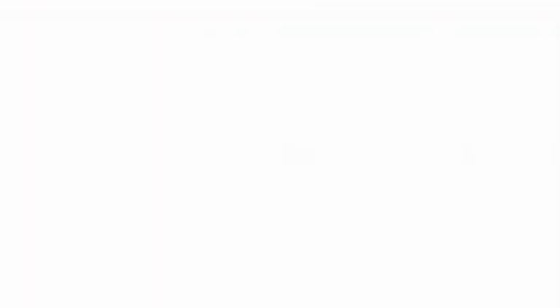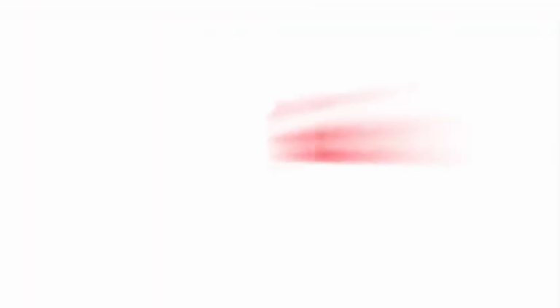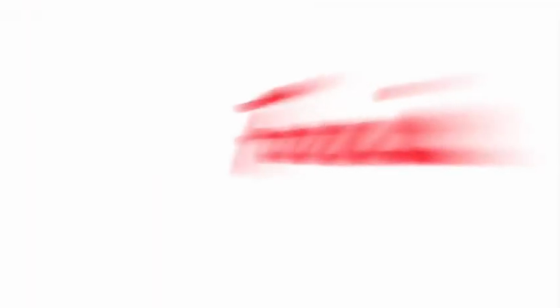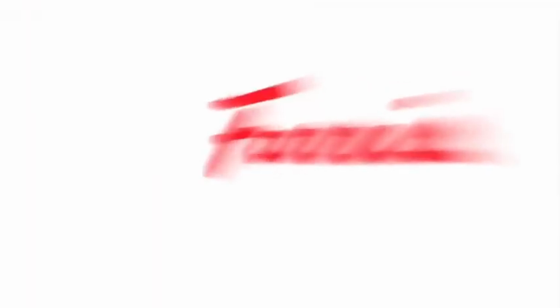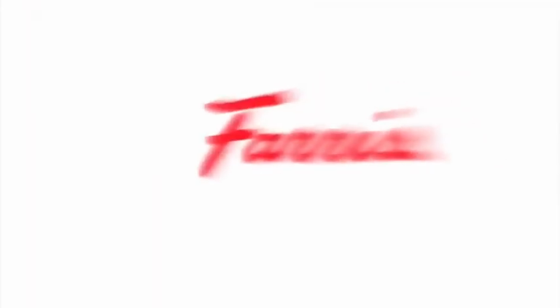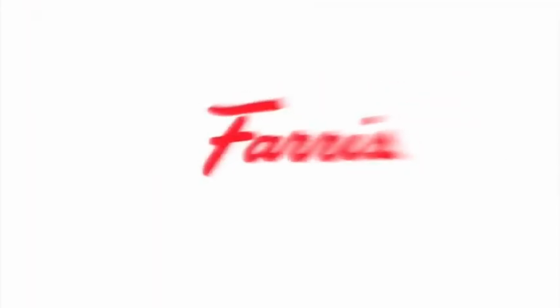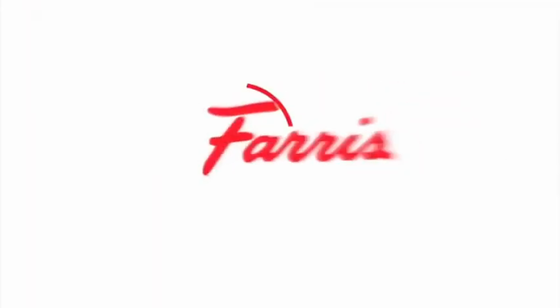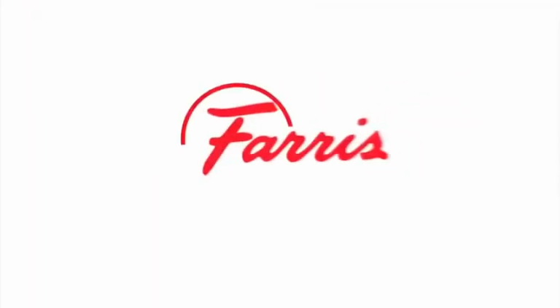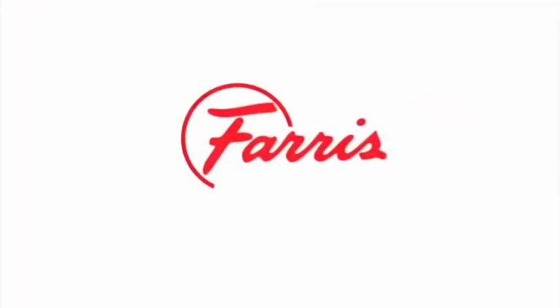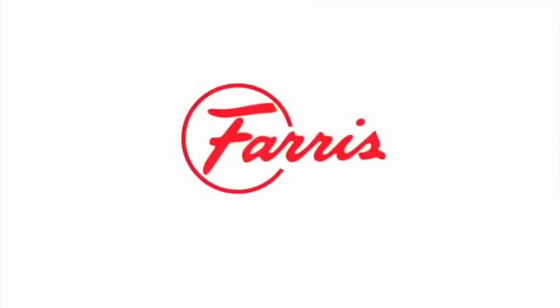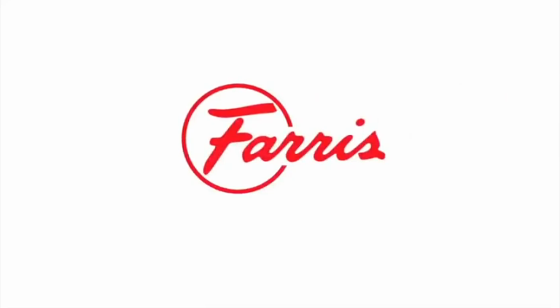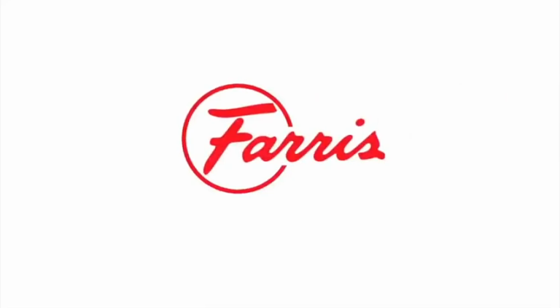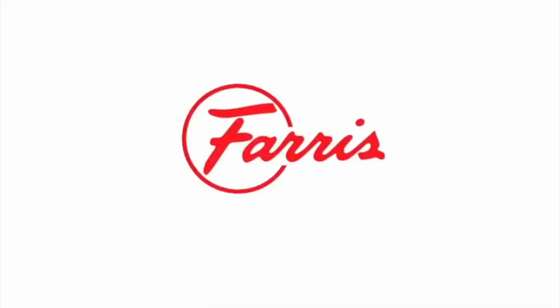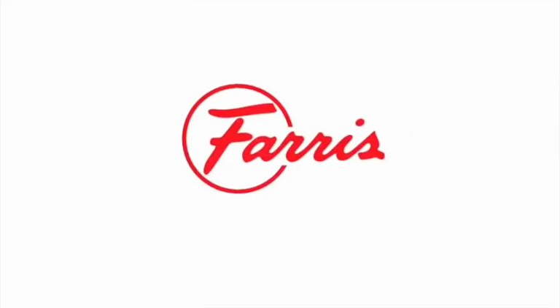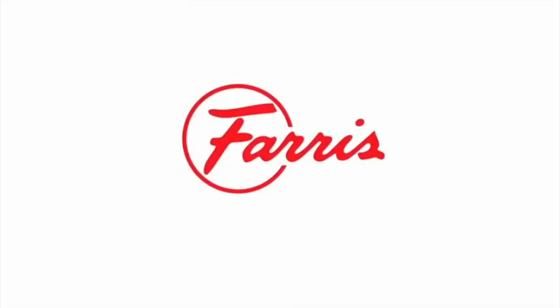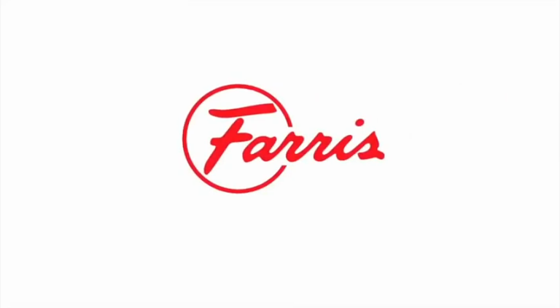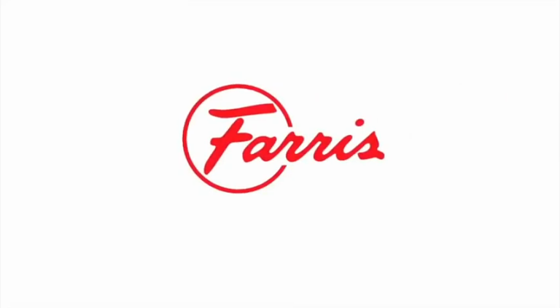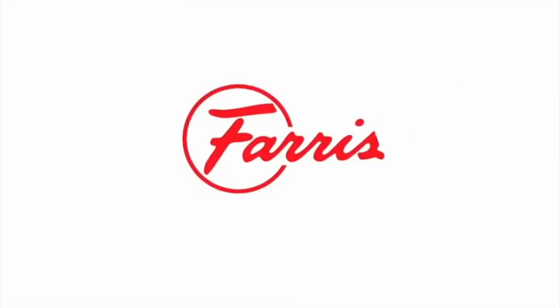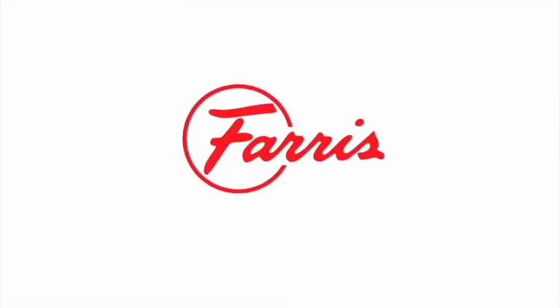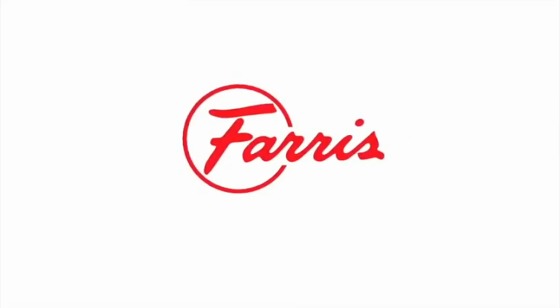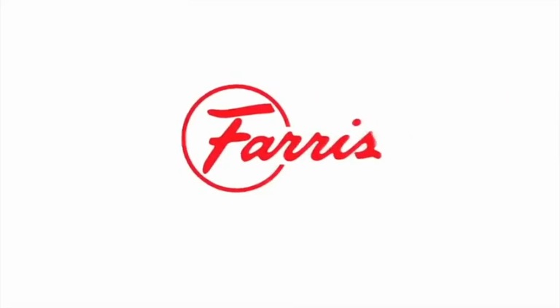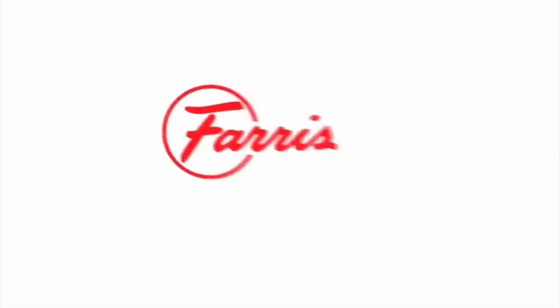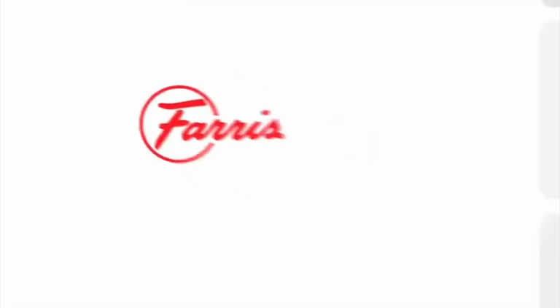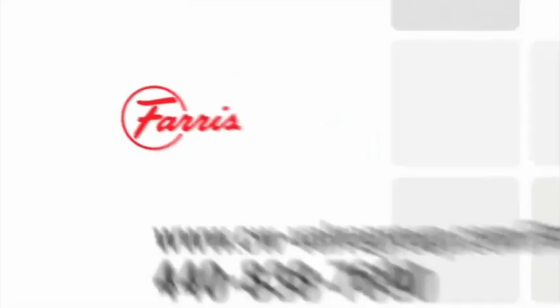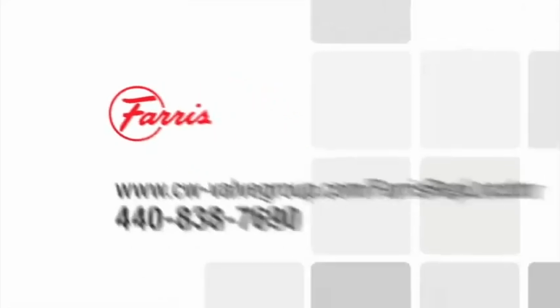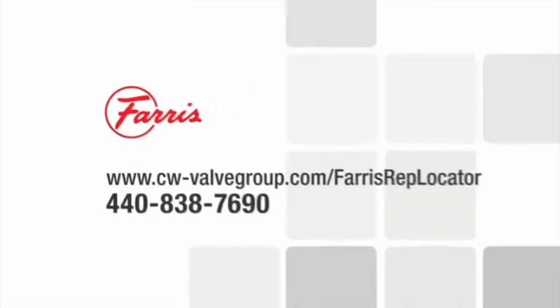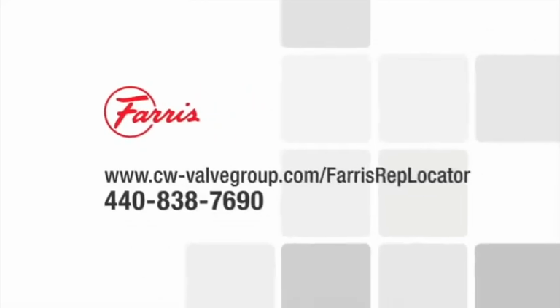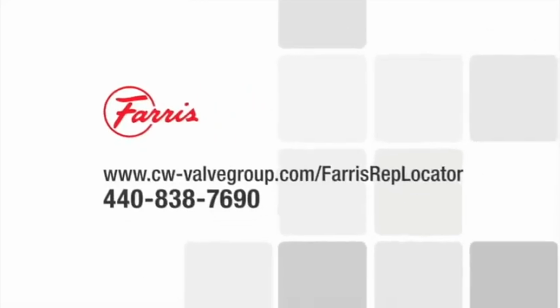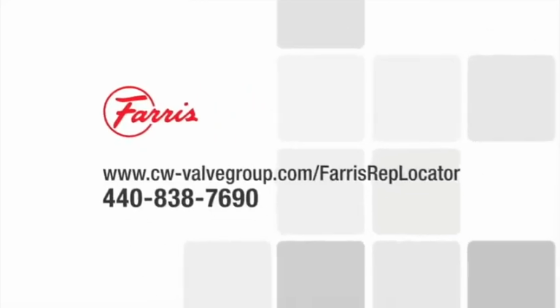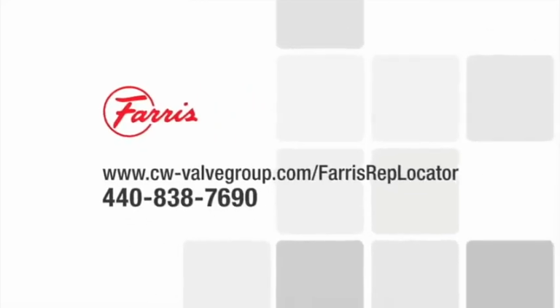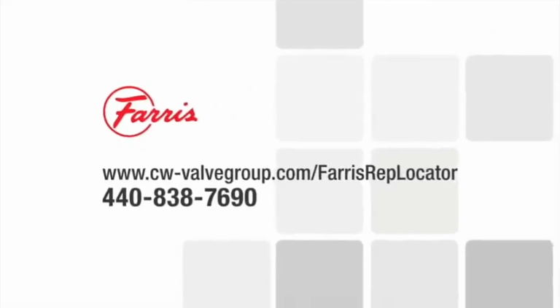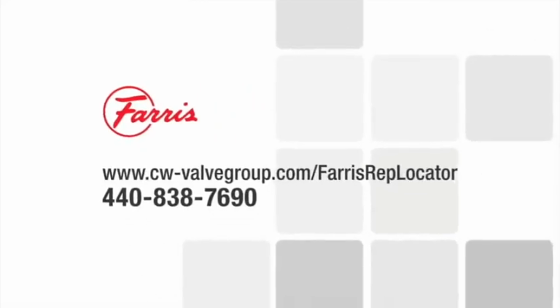To learn more about how we can develop the right solution for your facility, contact your local Ferris representative.